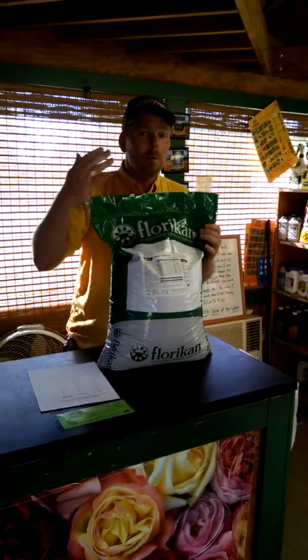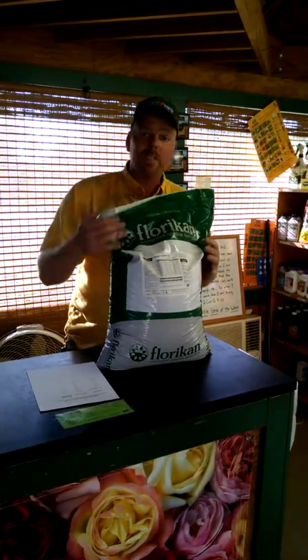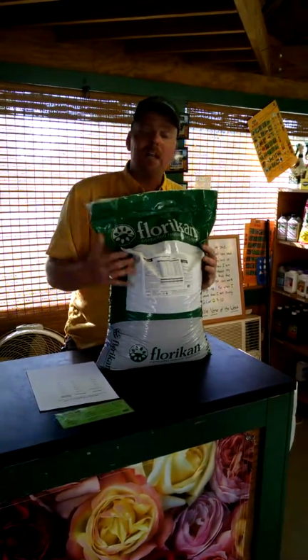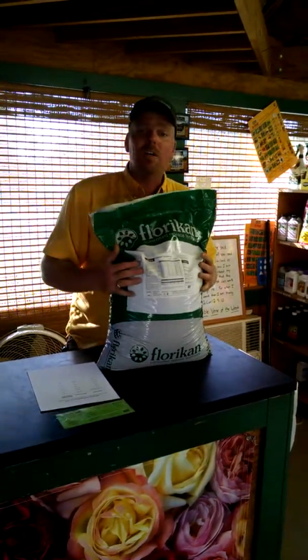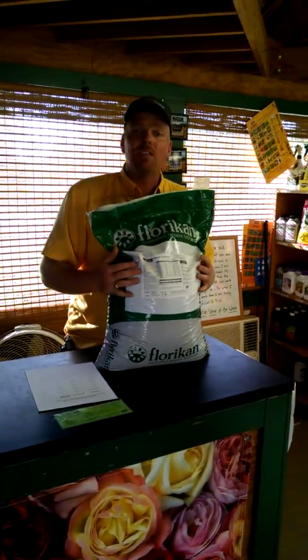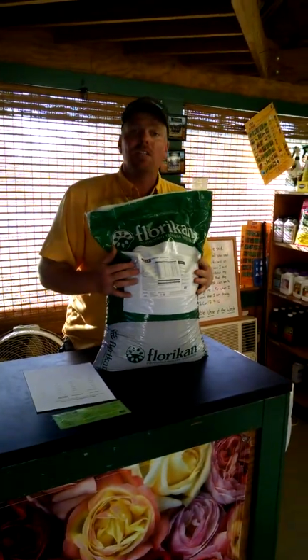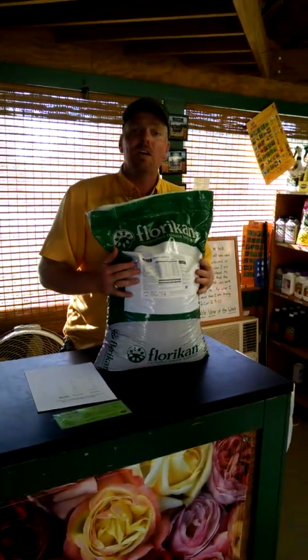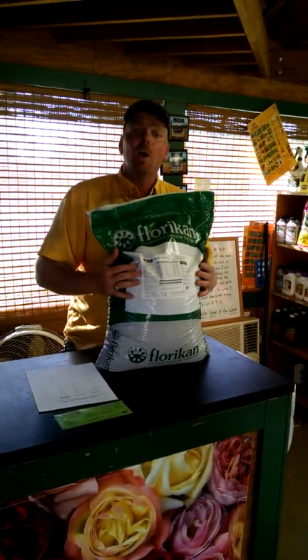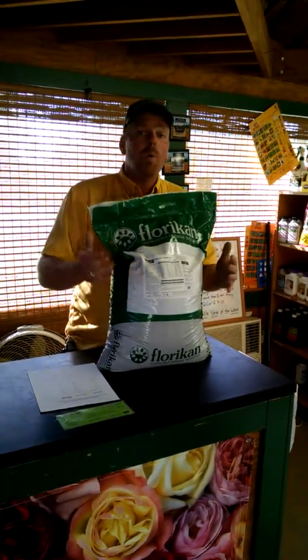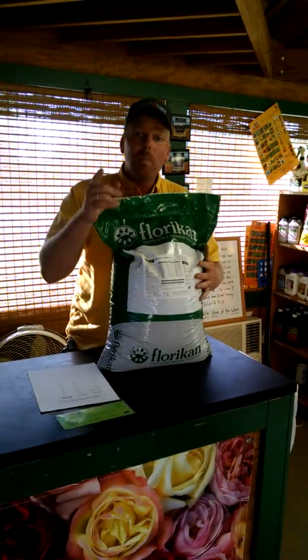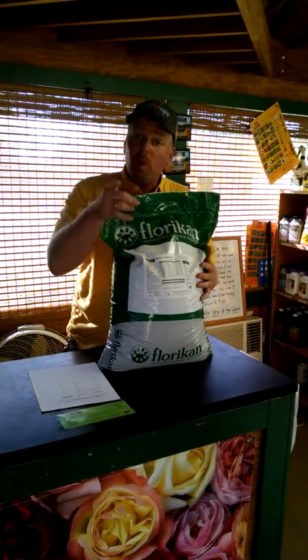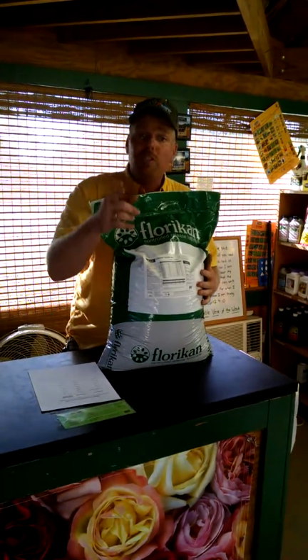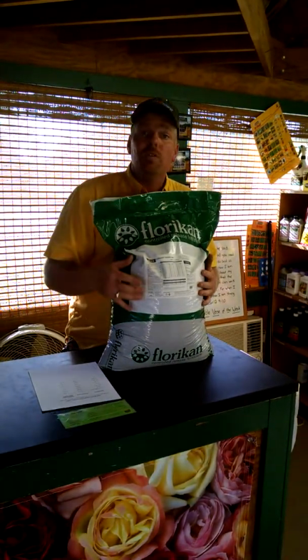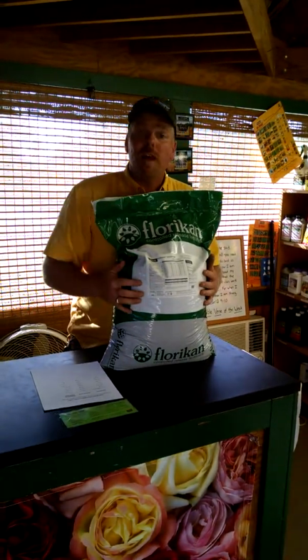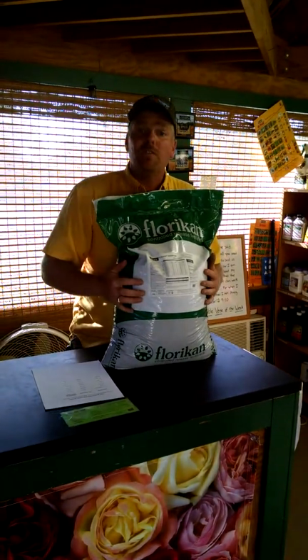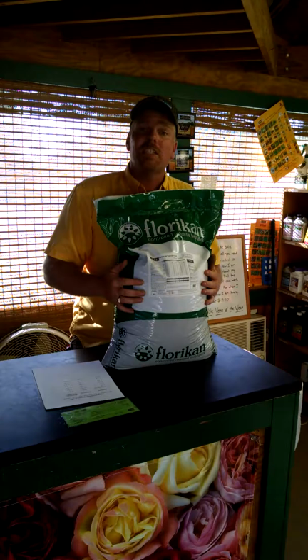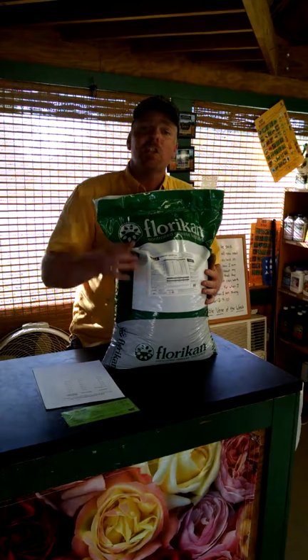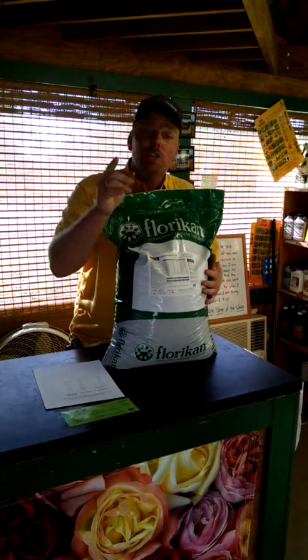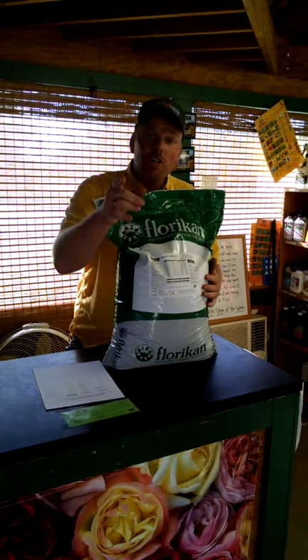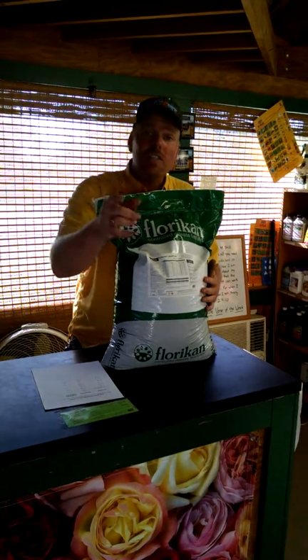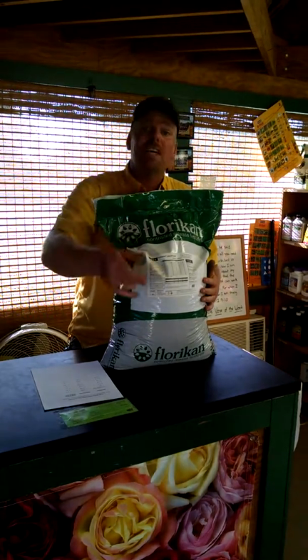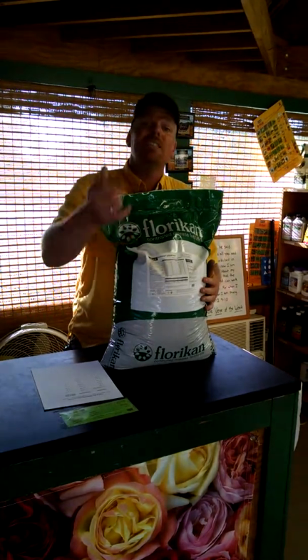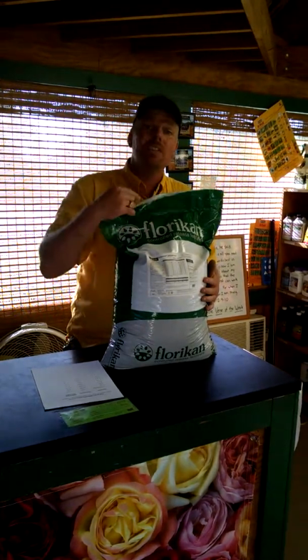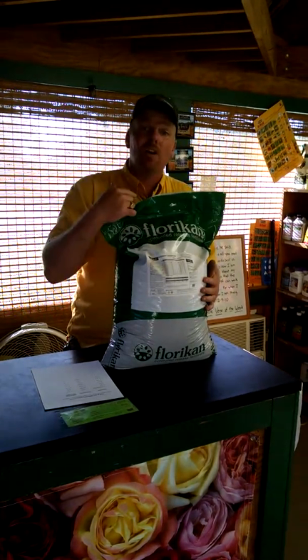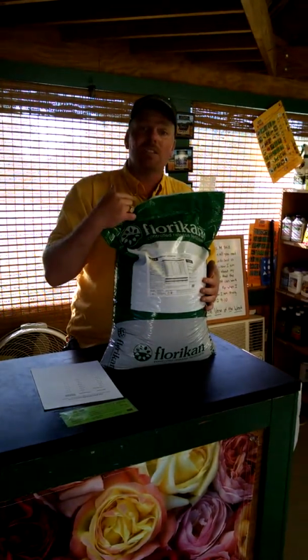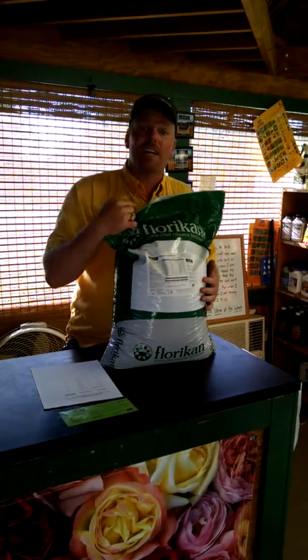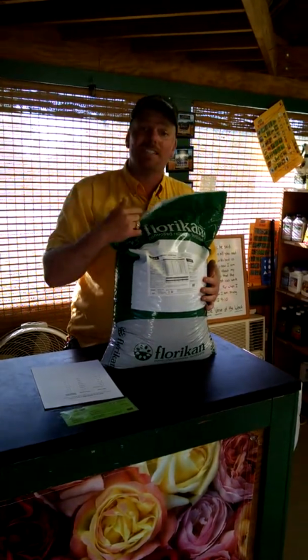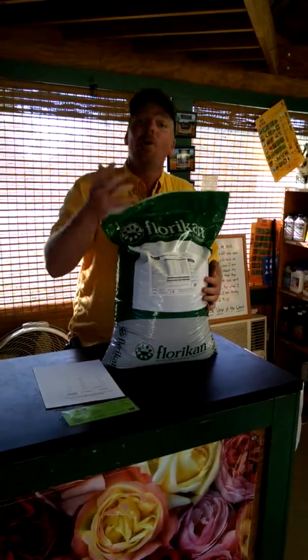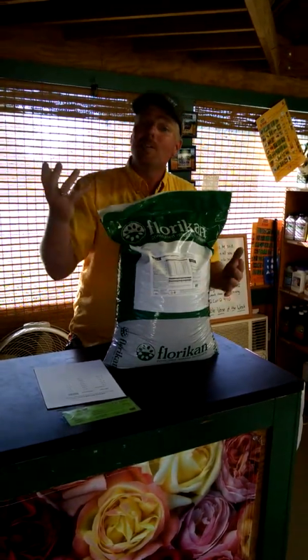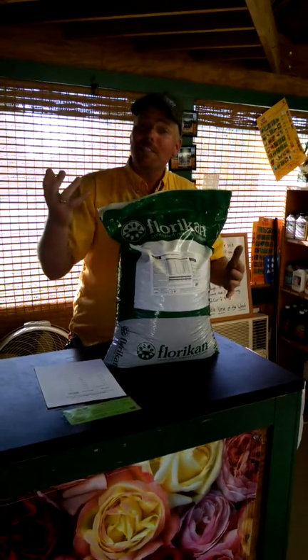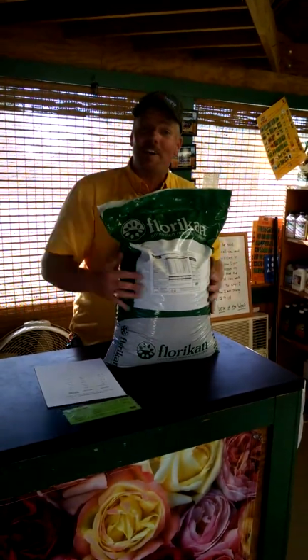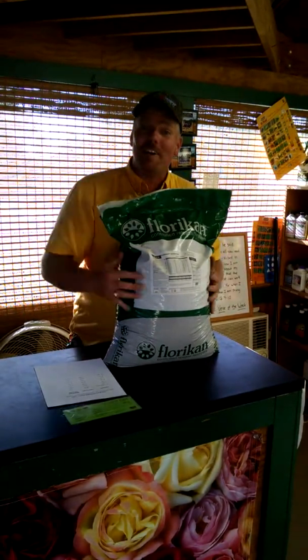Come on down to the garden center. We'll point you in the right direction. Your success is our success. We'll see you around.